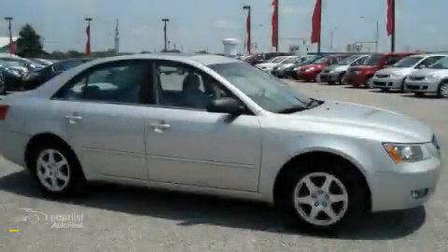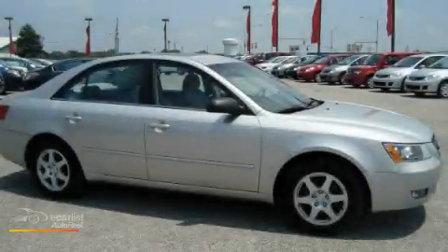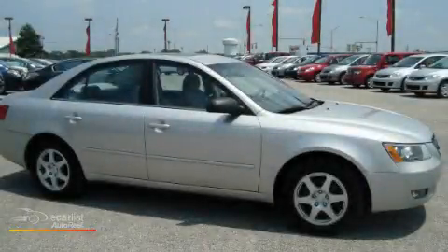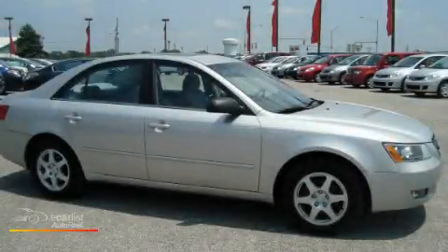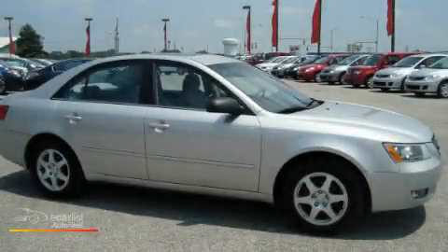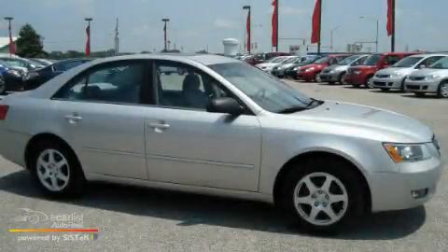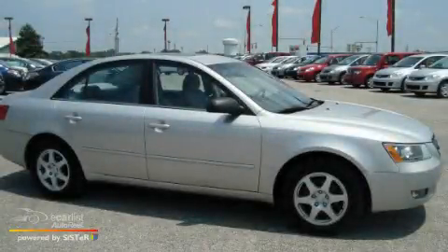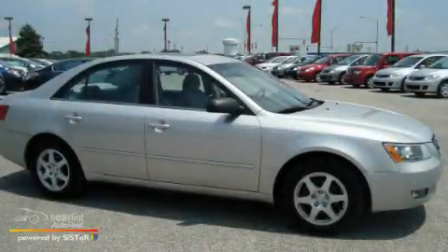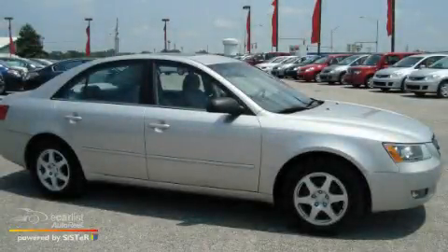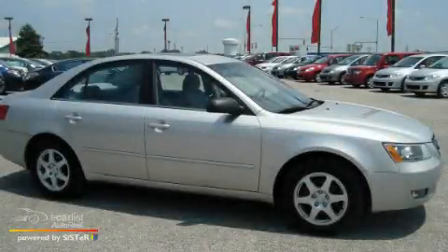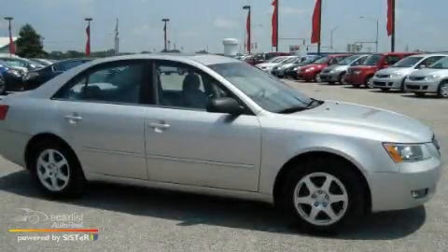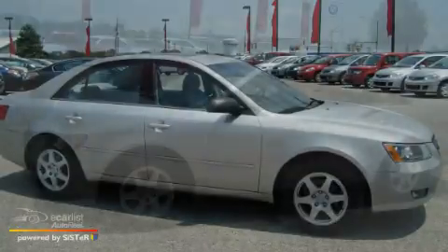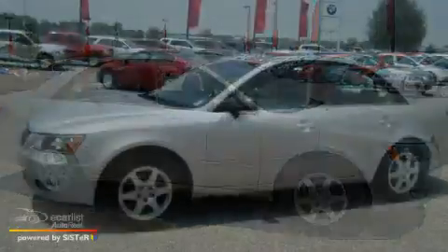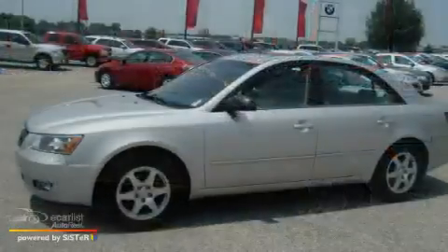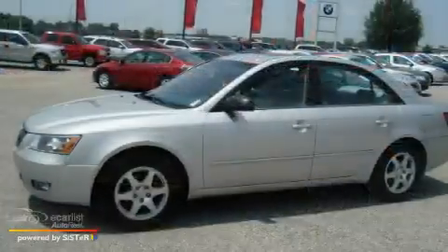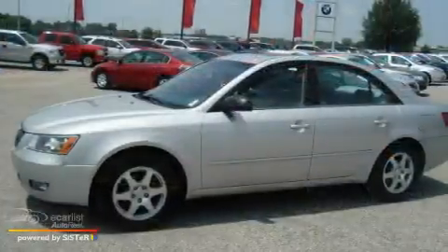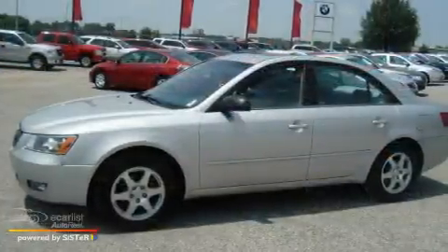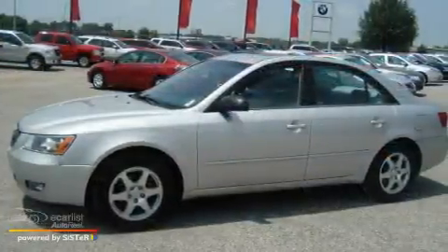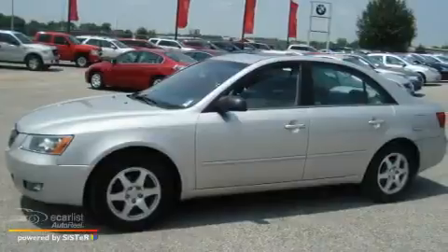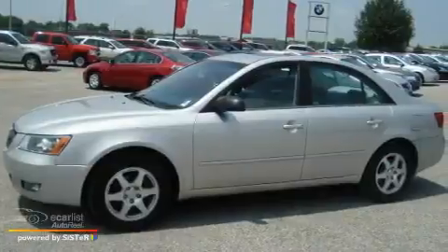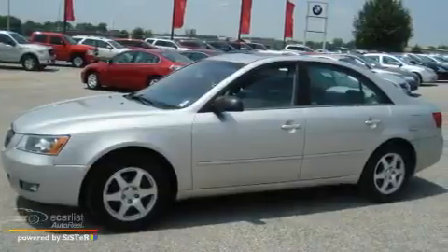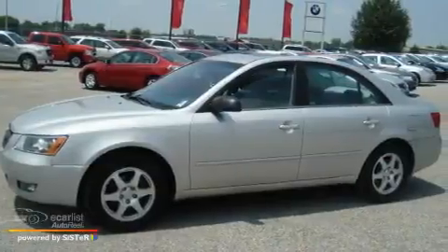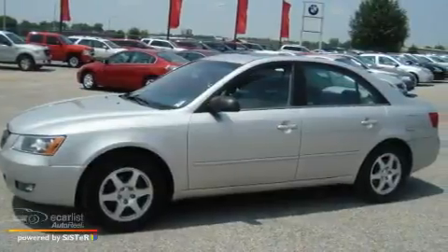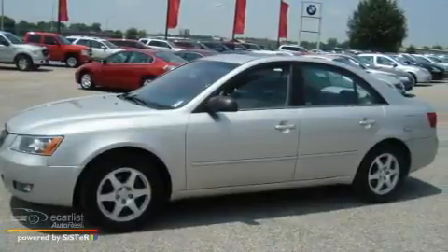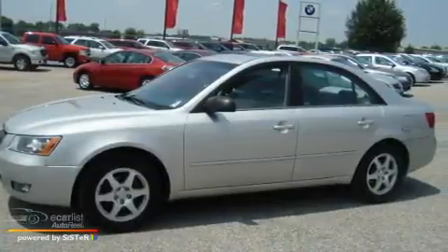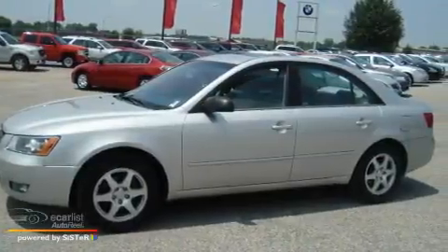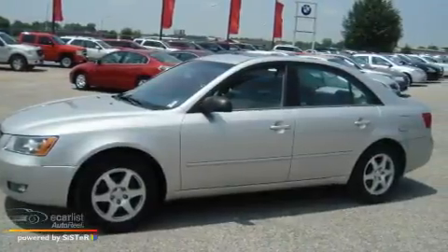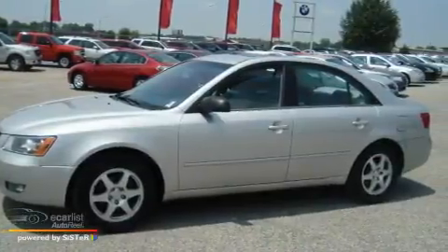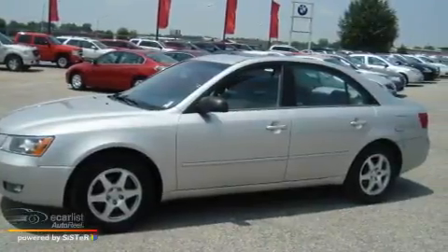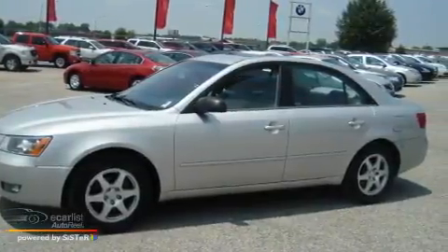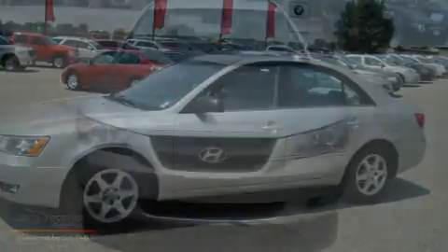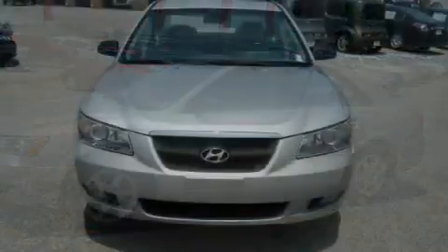This is a 2006 Hyundai Sonata. It features a 2.4-liter four-cylinder engine and an automatic transmission.